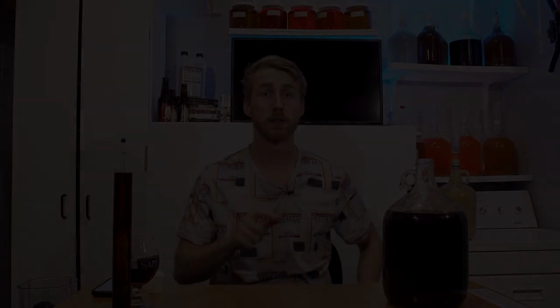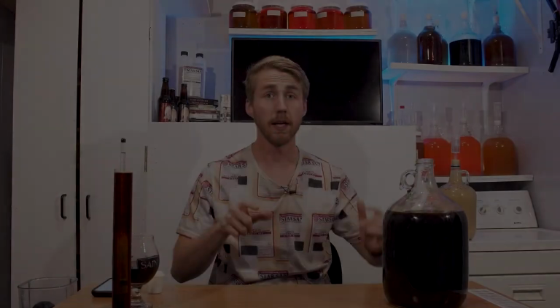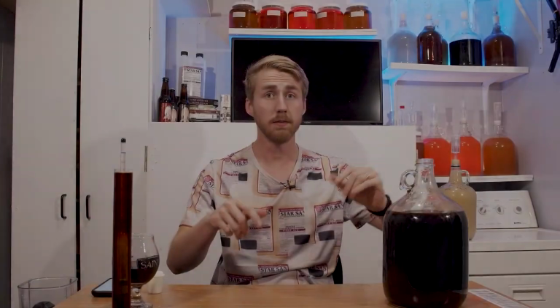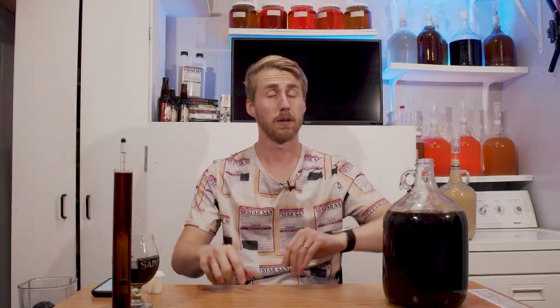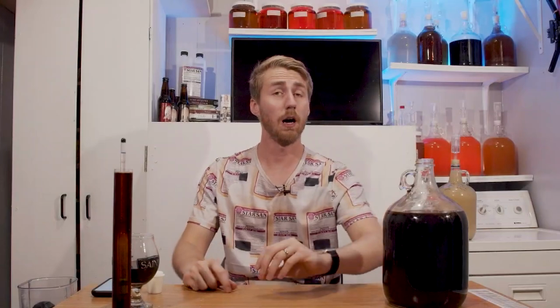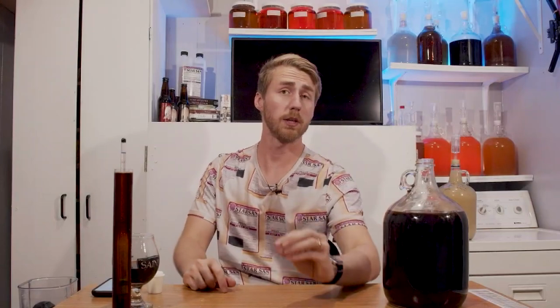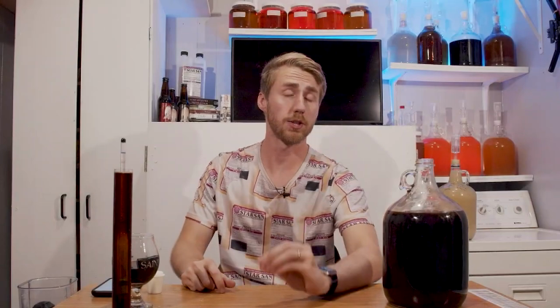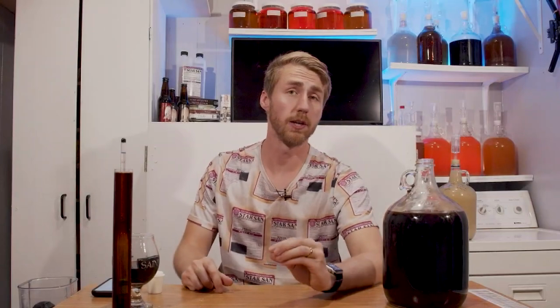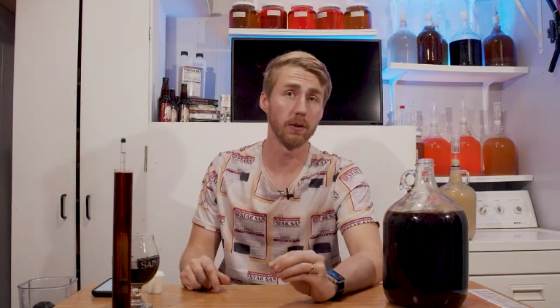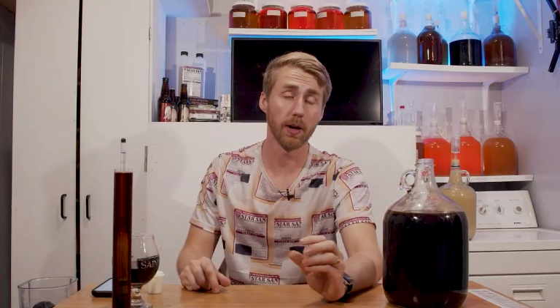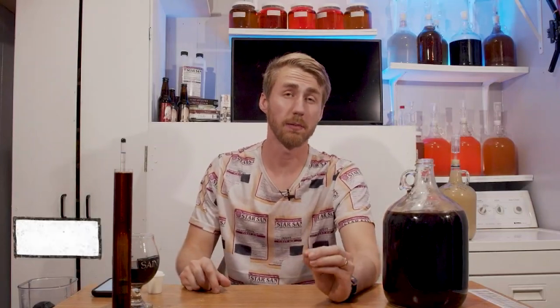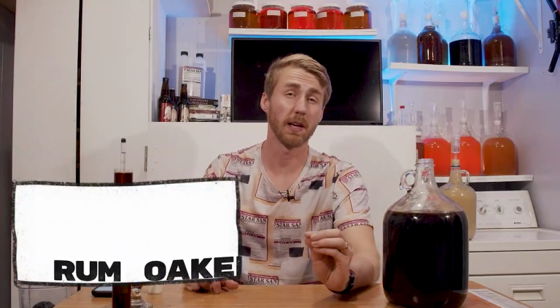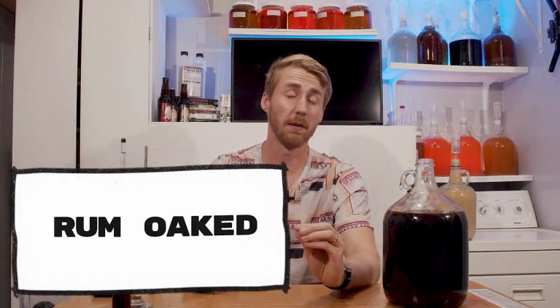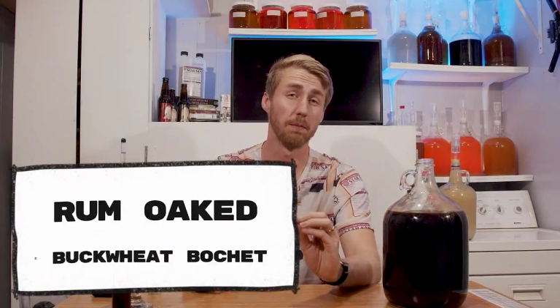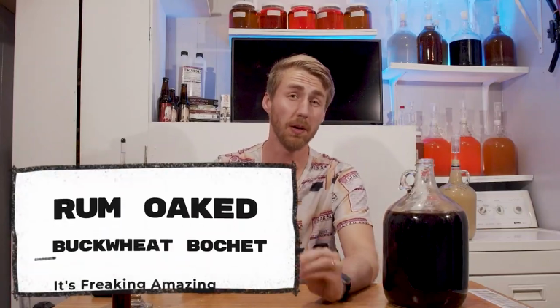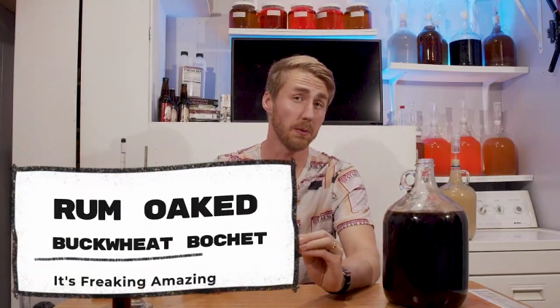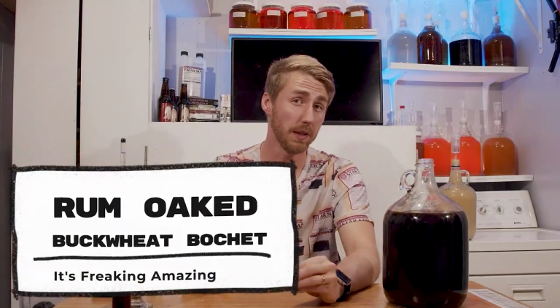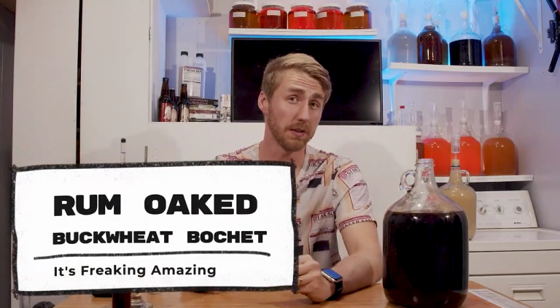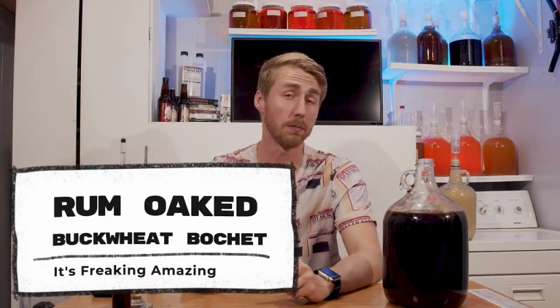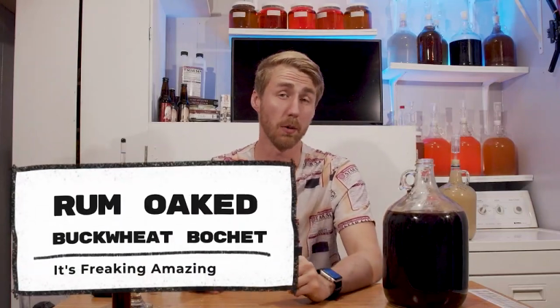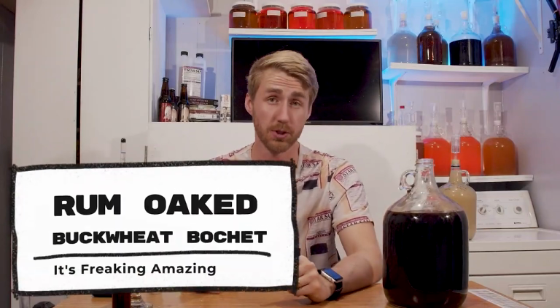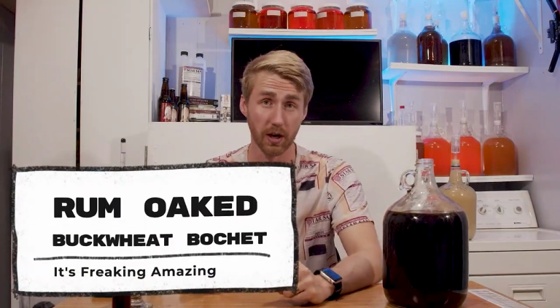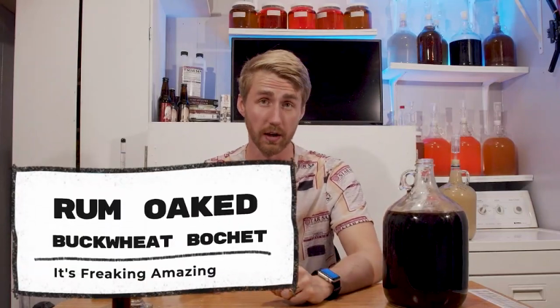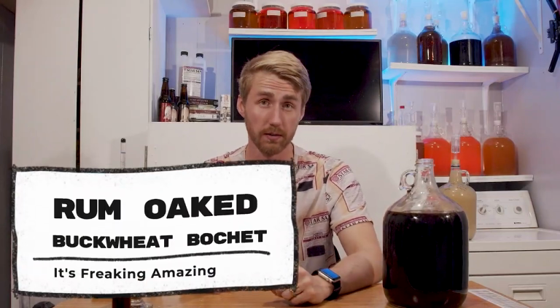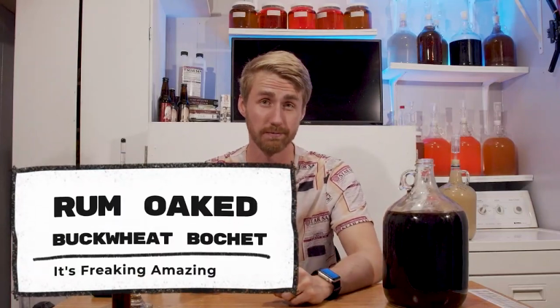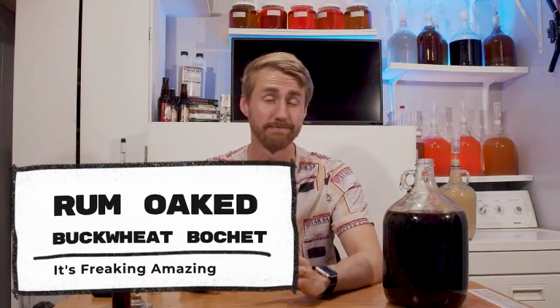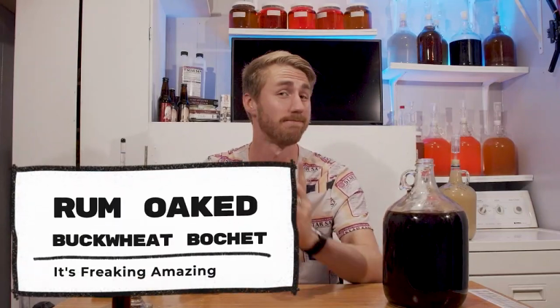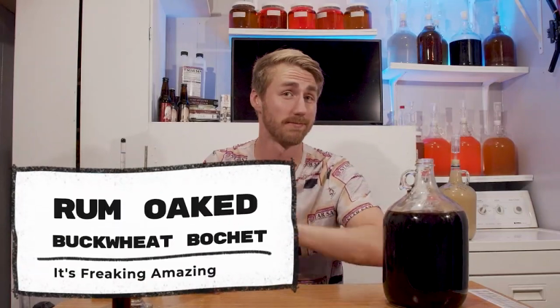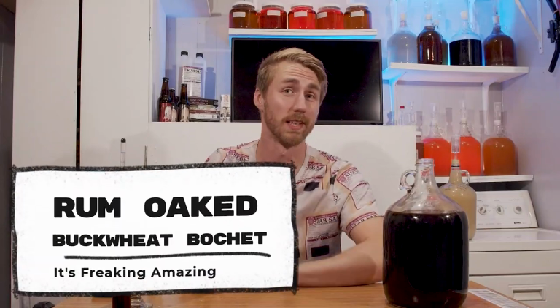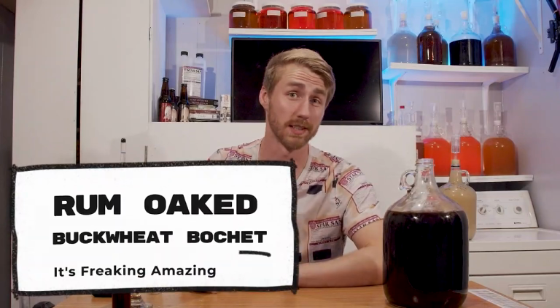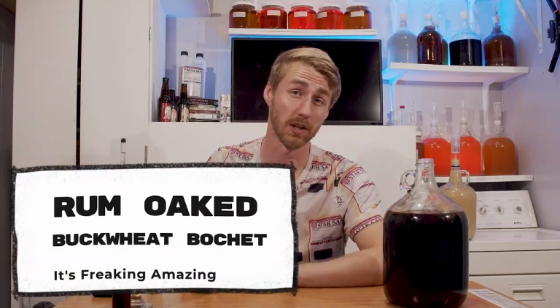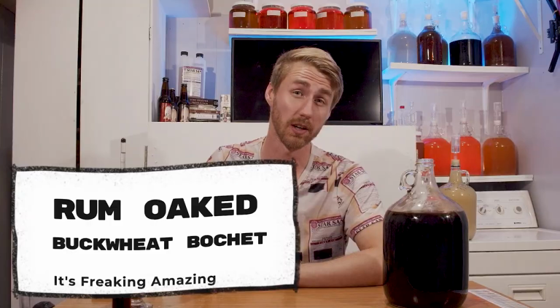Today I'm going to show you how to make a buckwheat bochet. Let's get started.